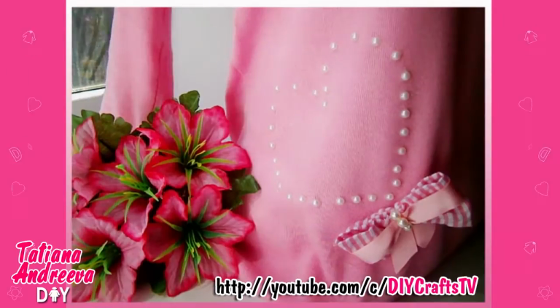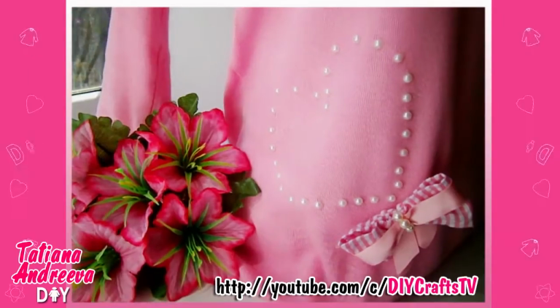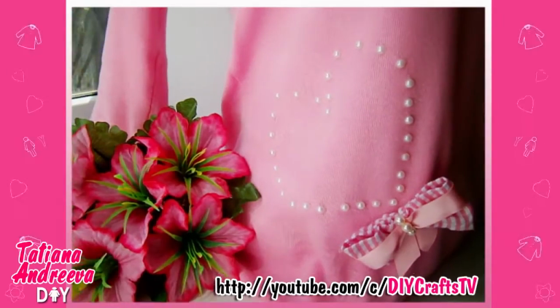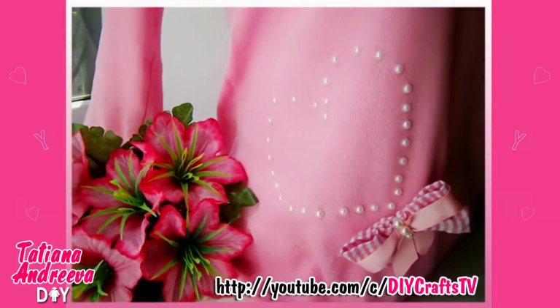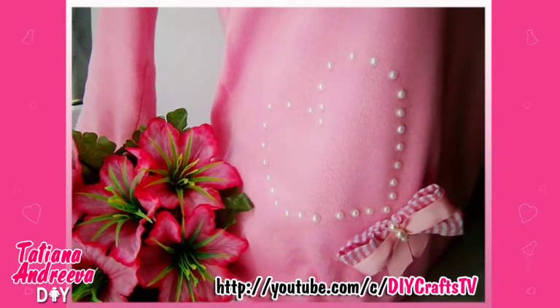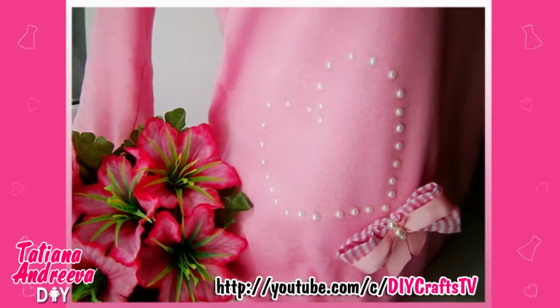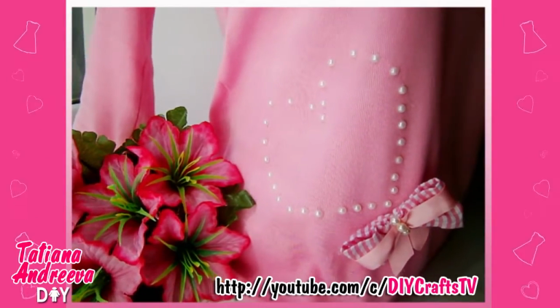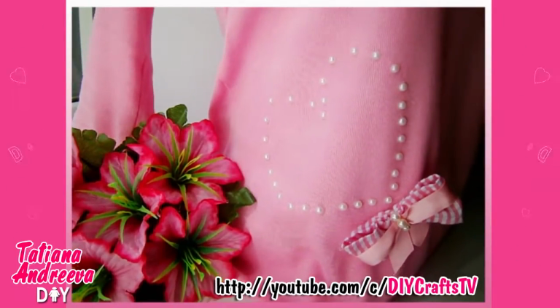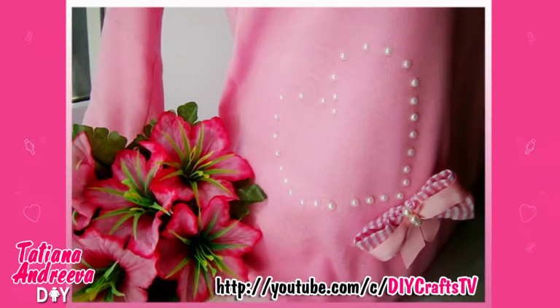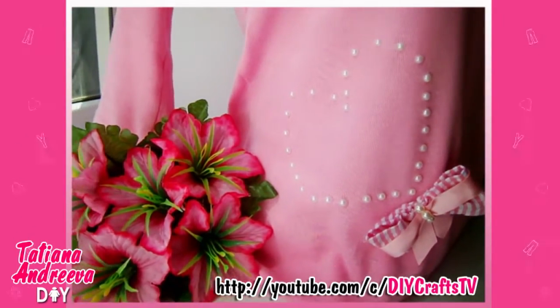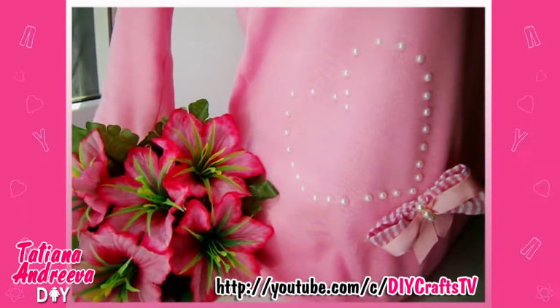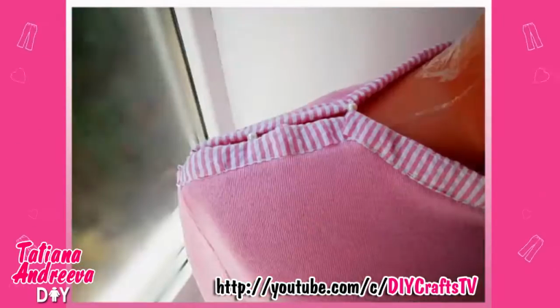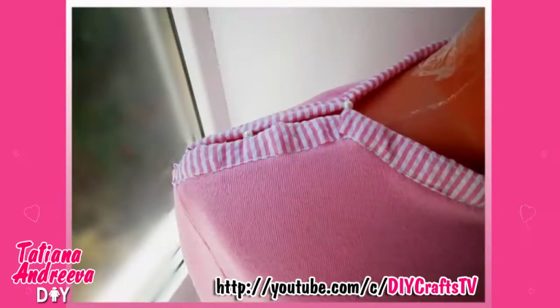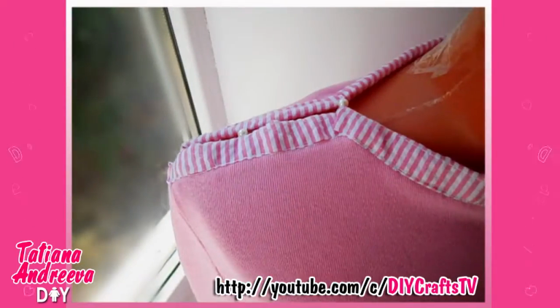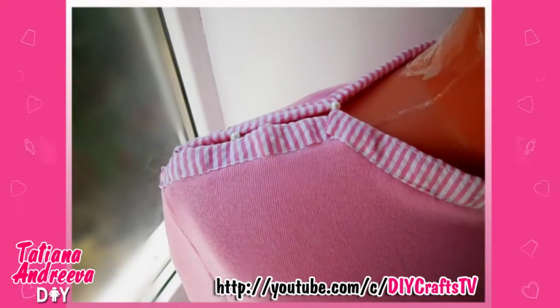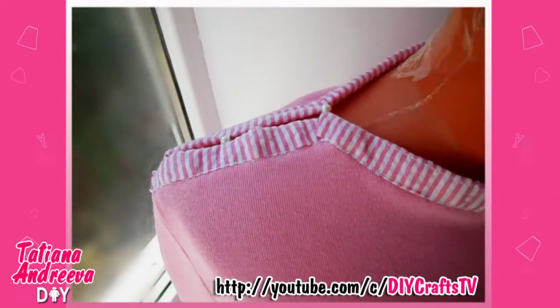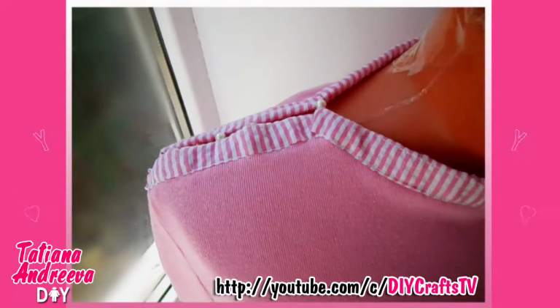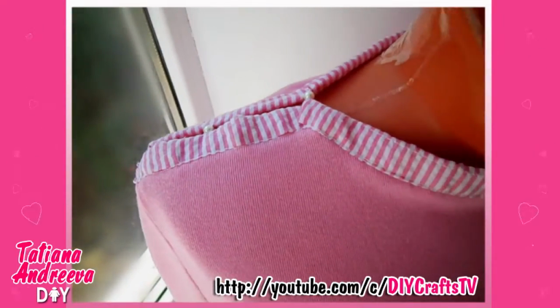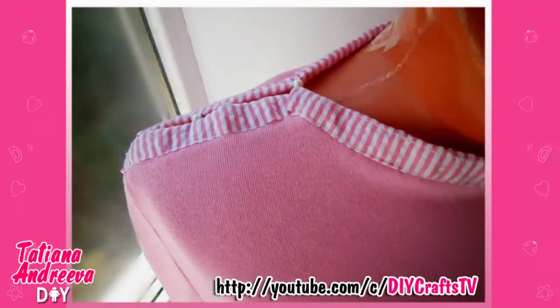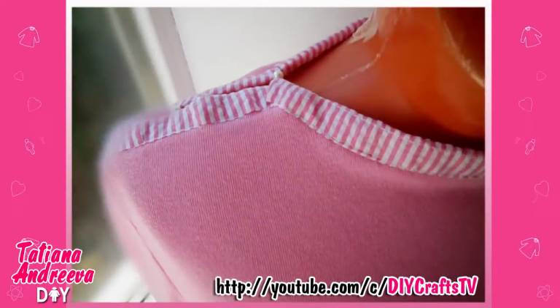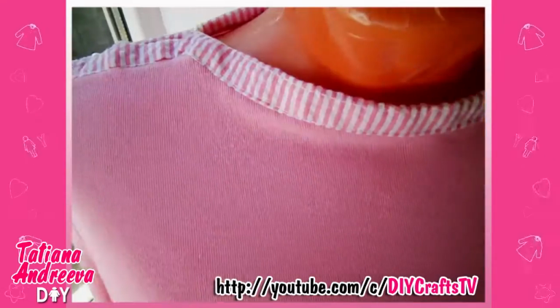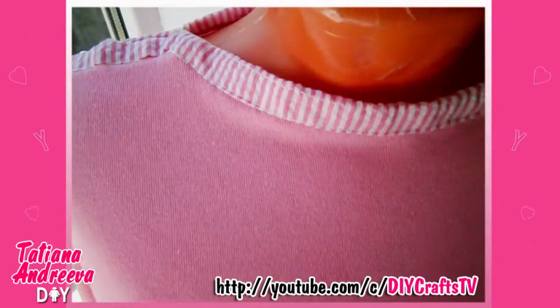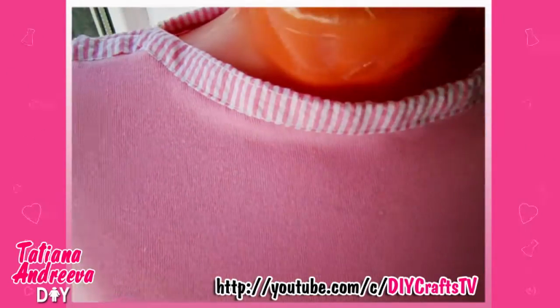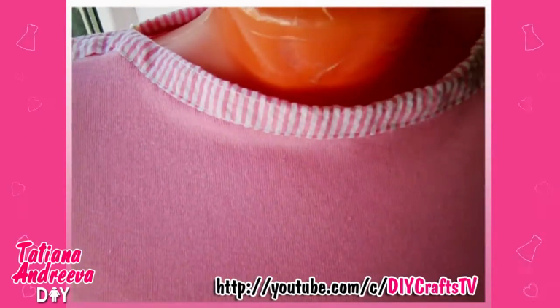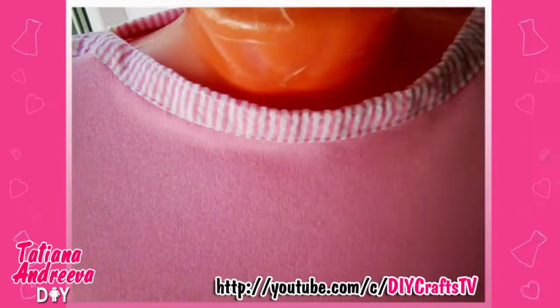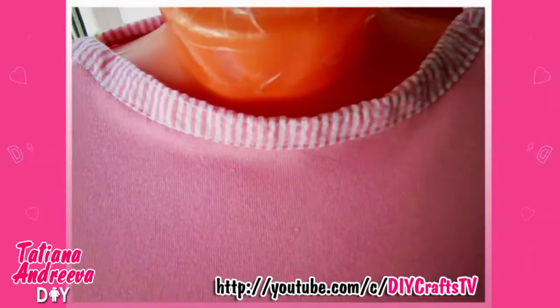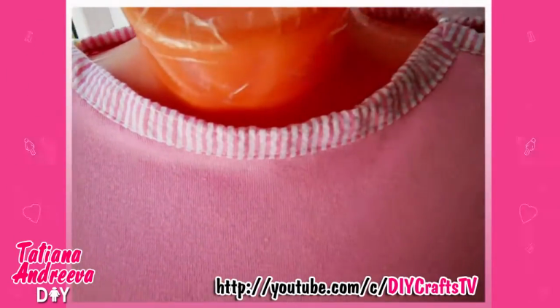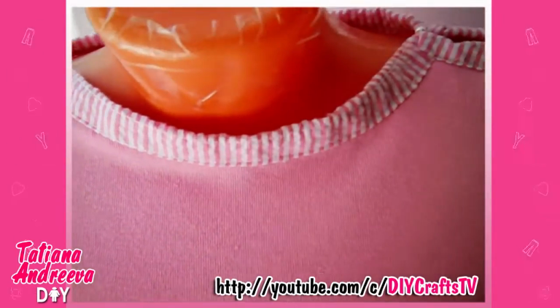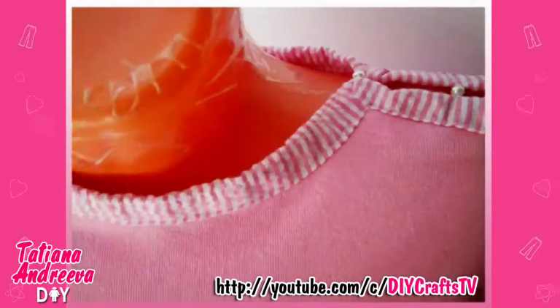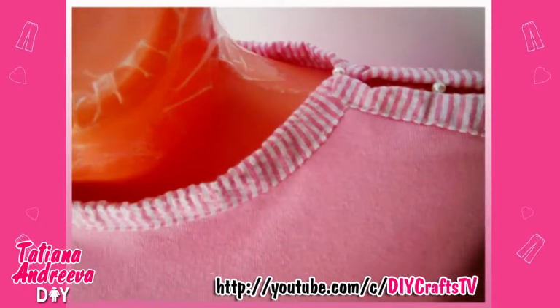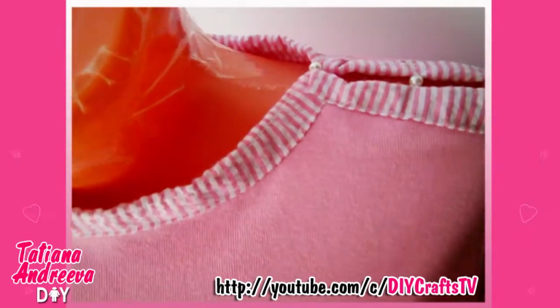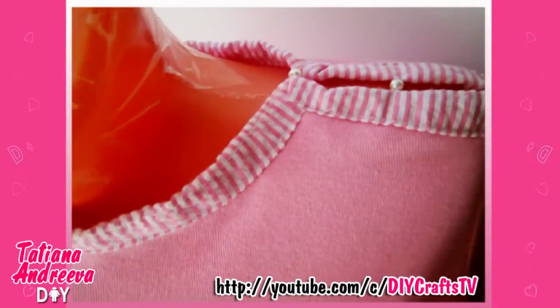The new blouse is ready! I made this transformation in about 40 minutes. Be creative.